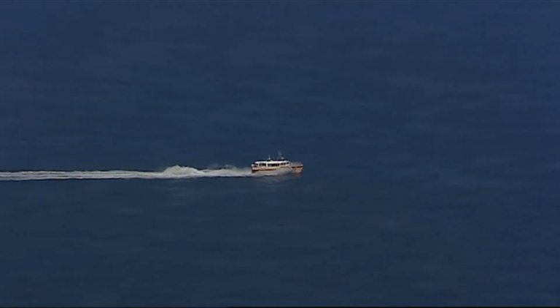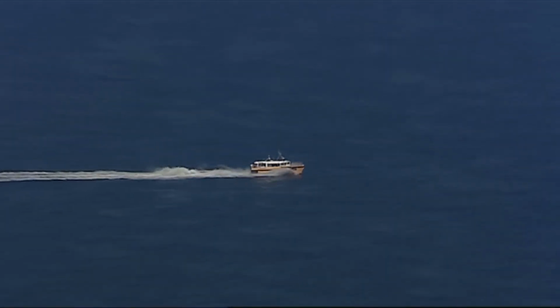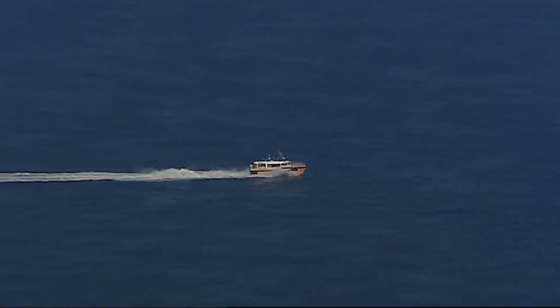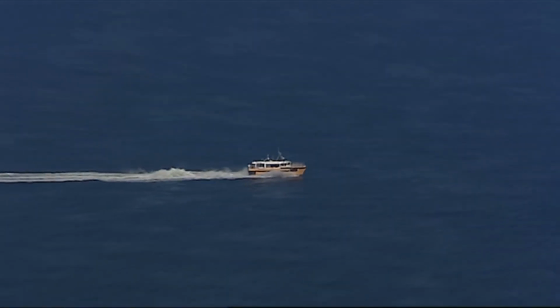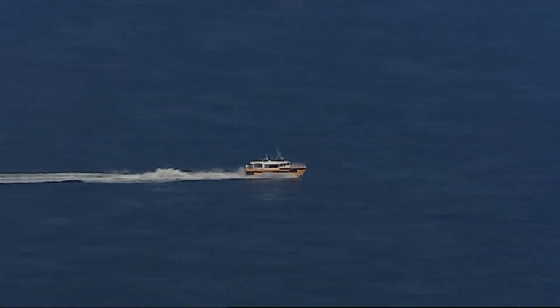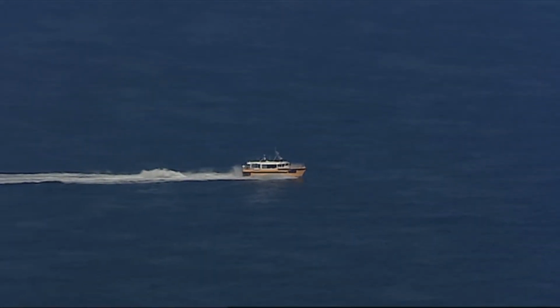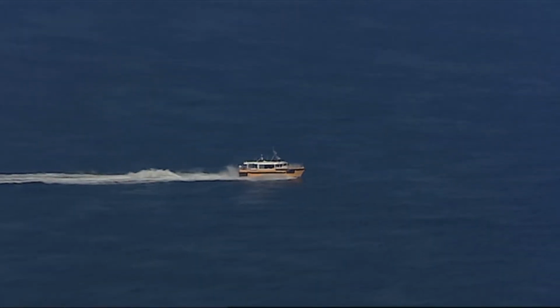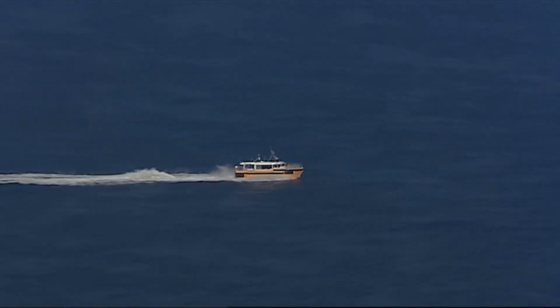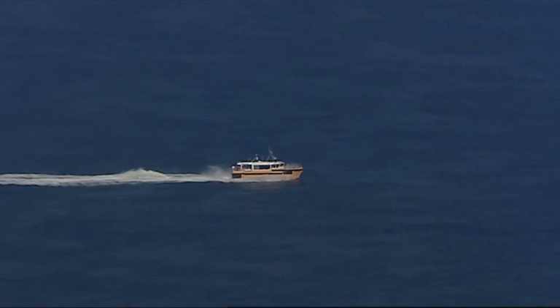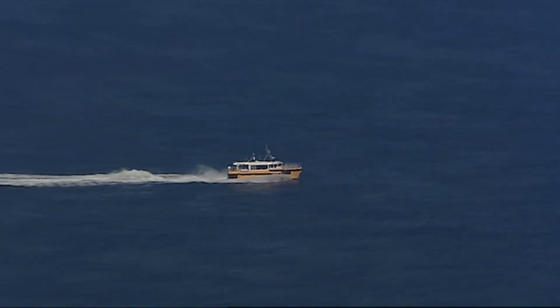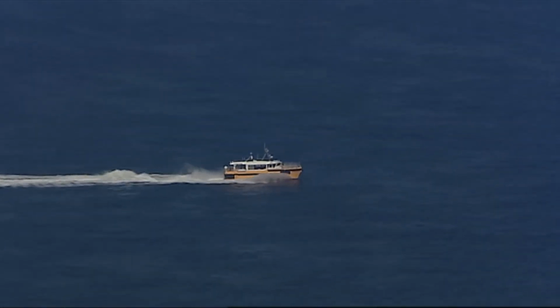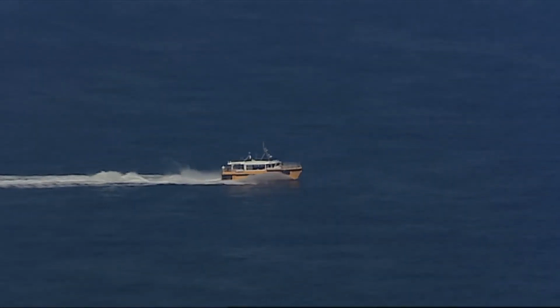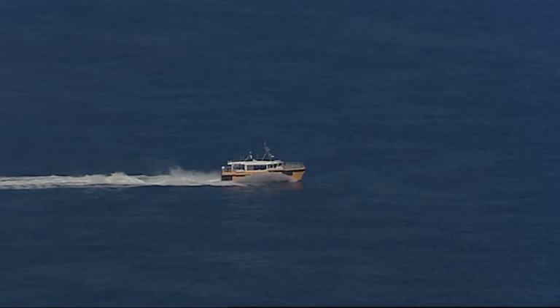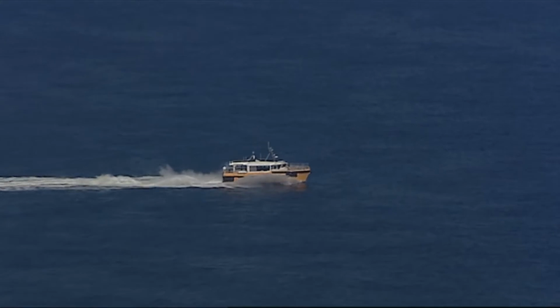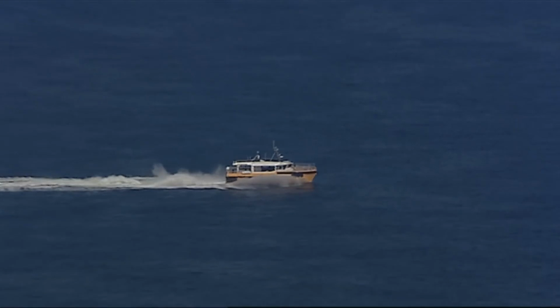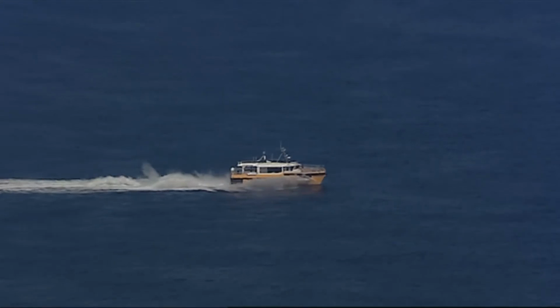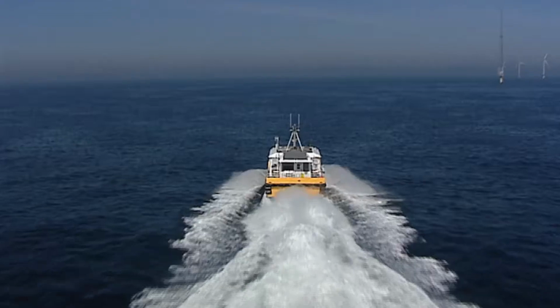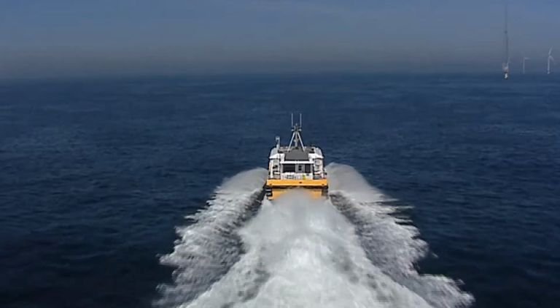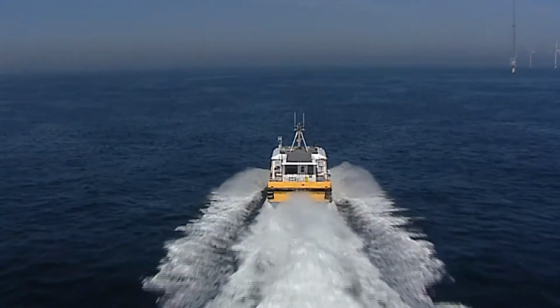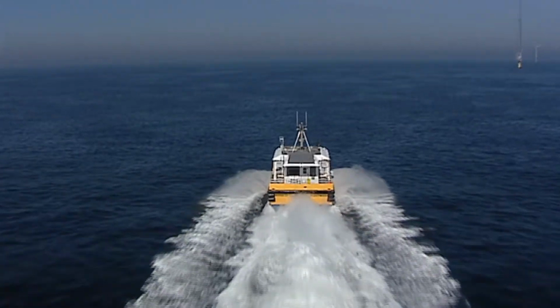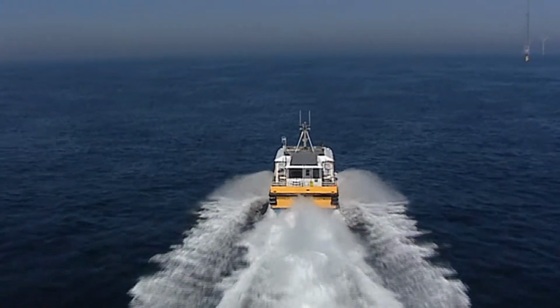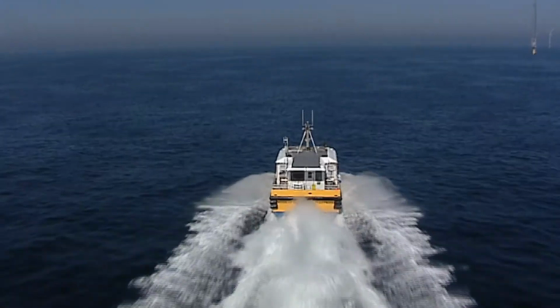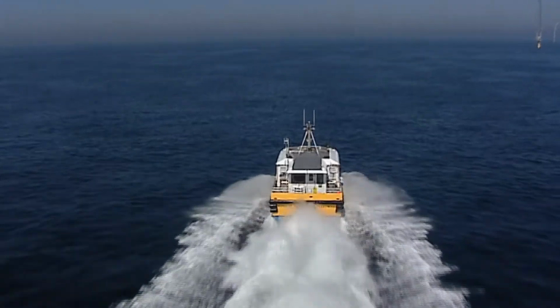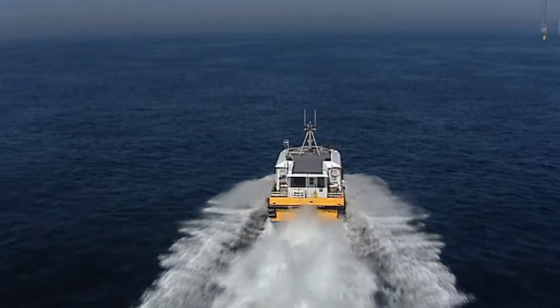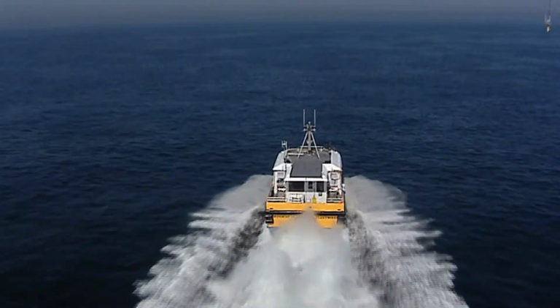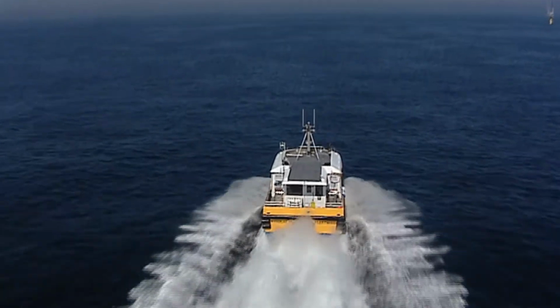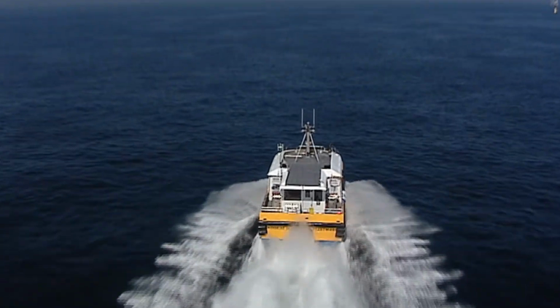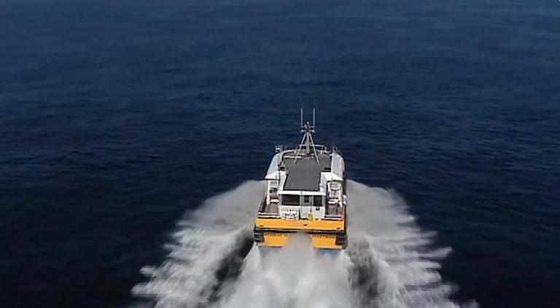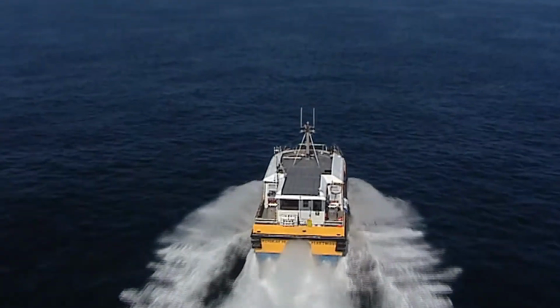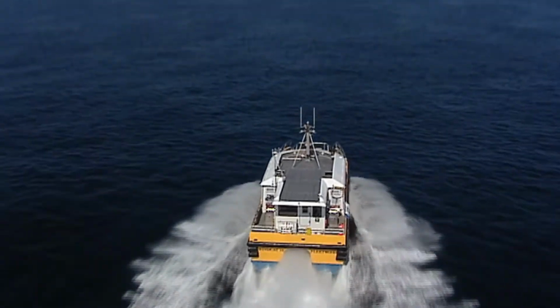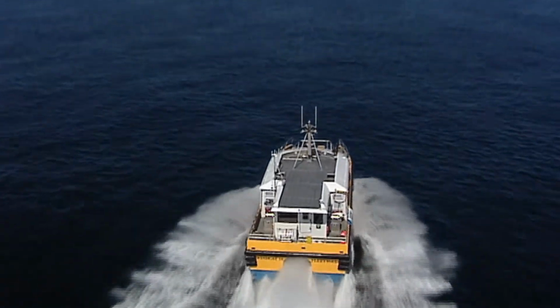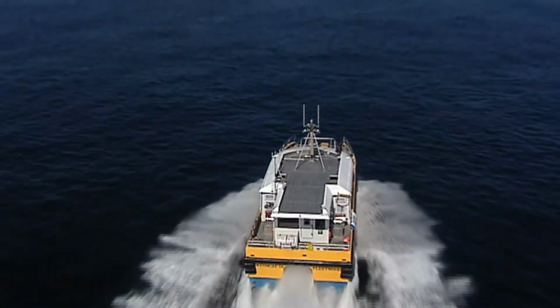Windcat Workboat — the safest and cheapest solution for offshore transfers.